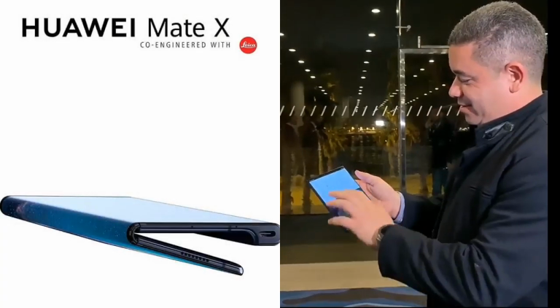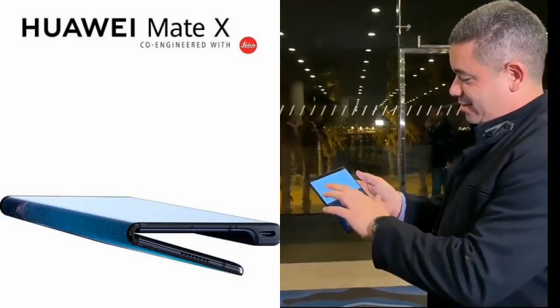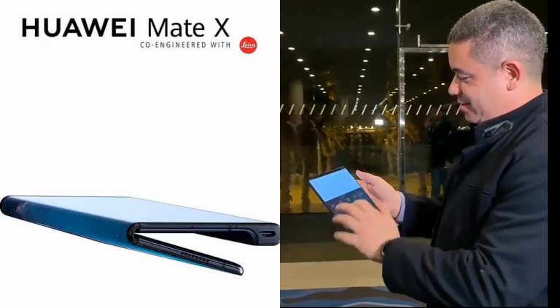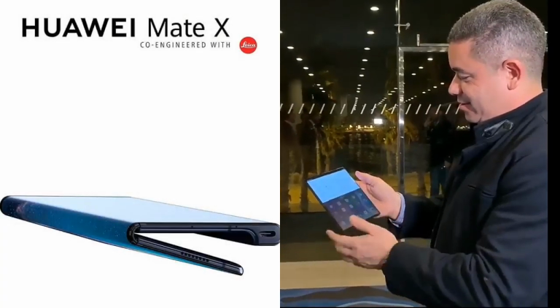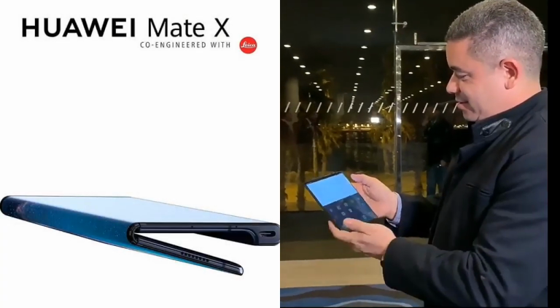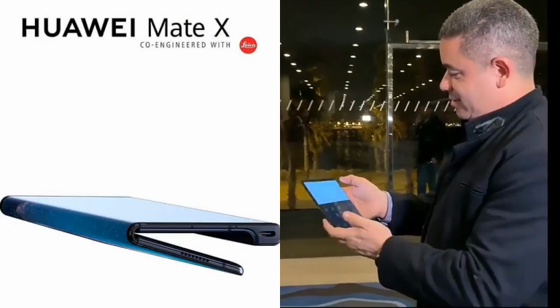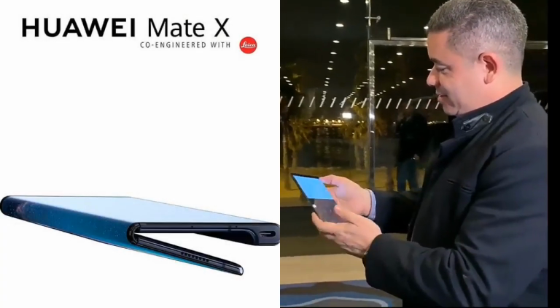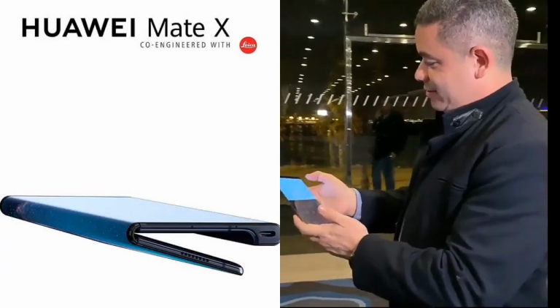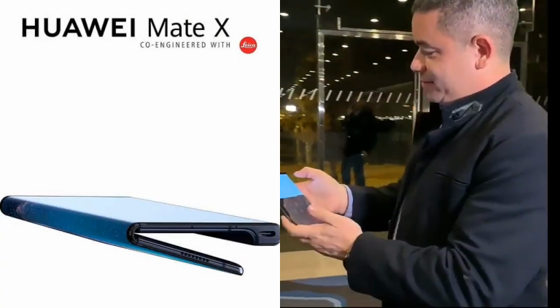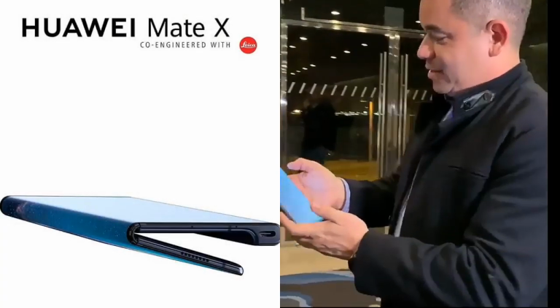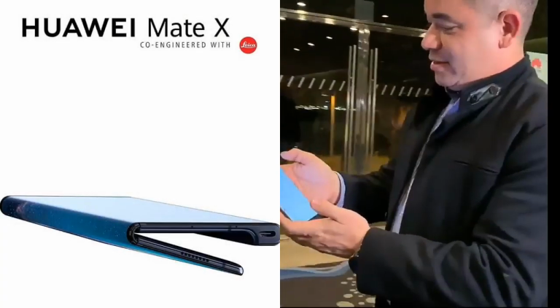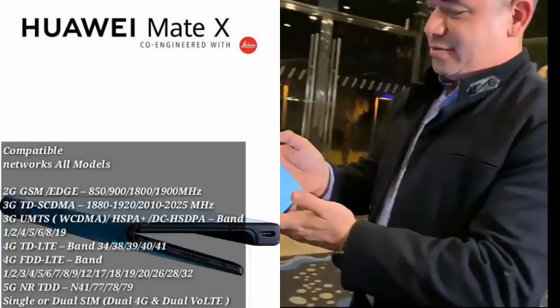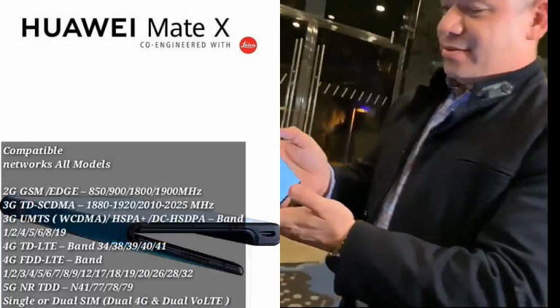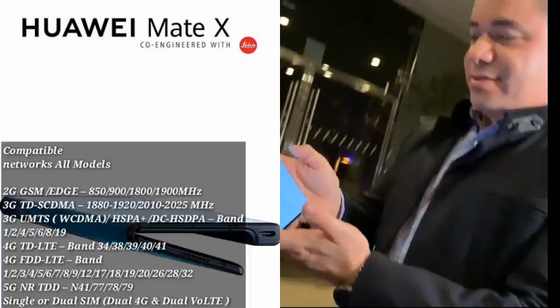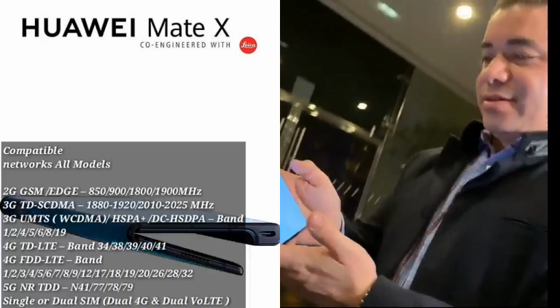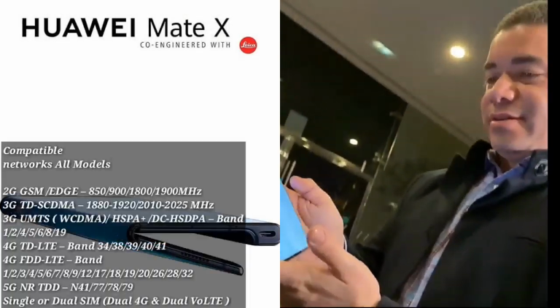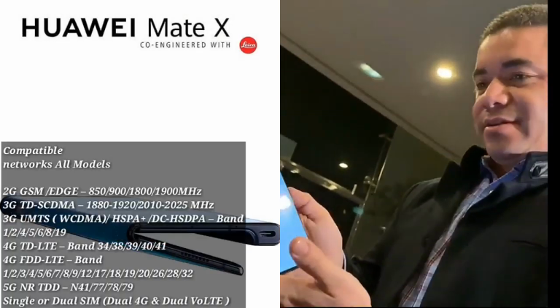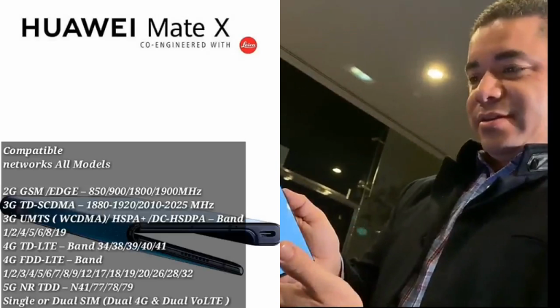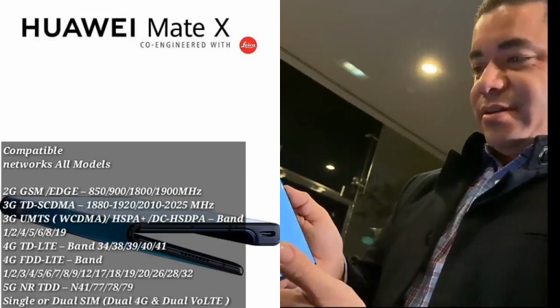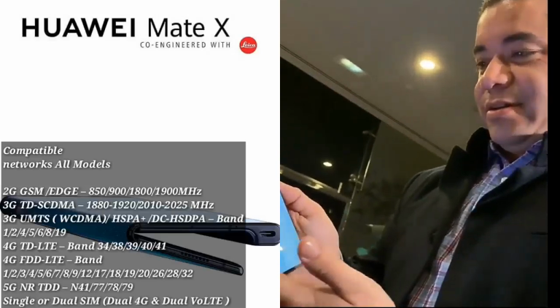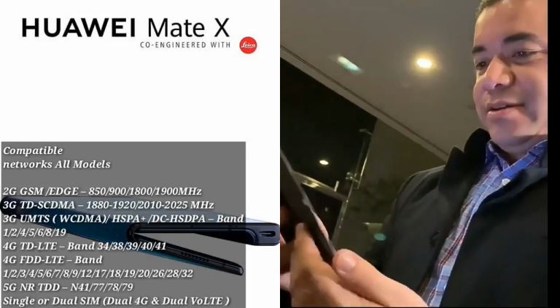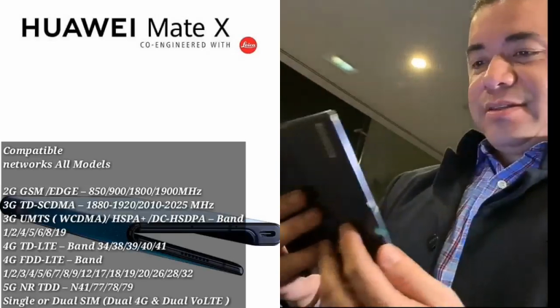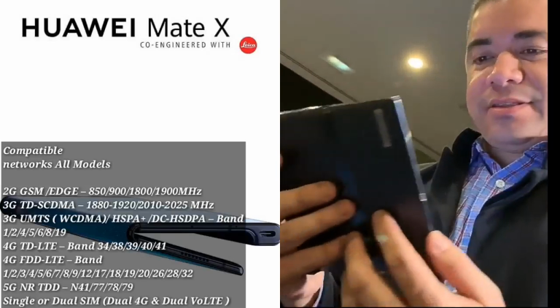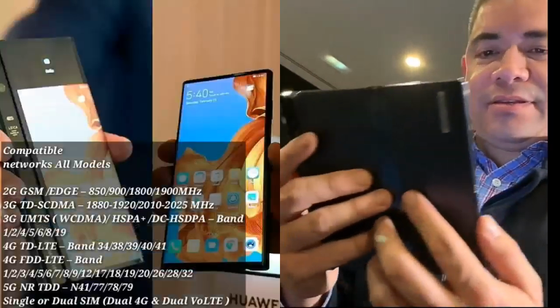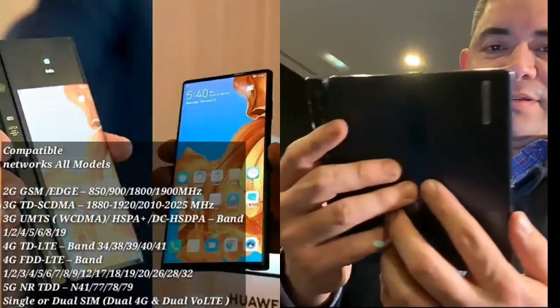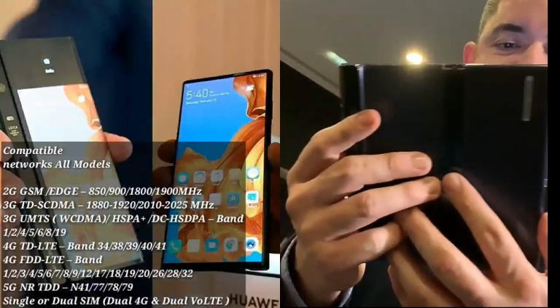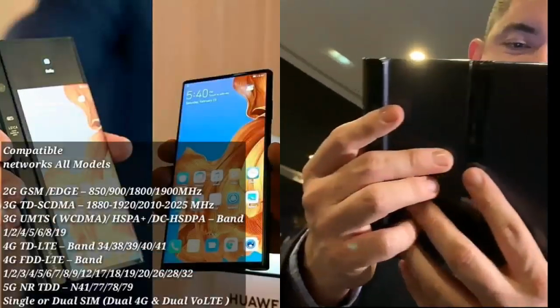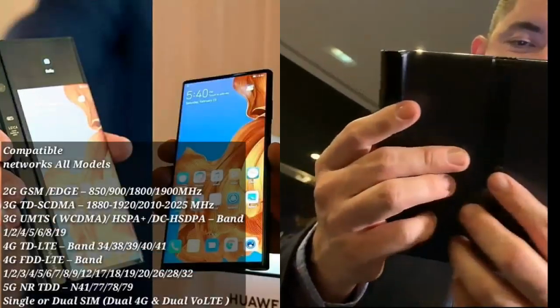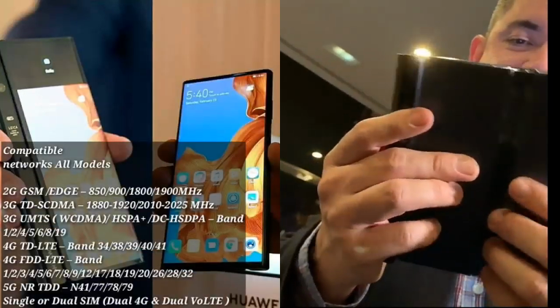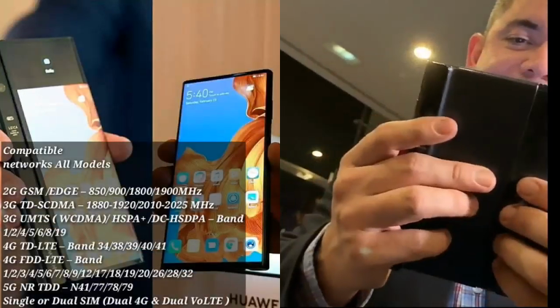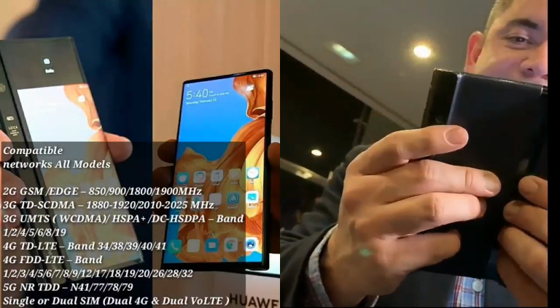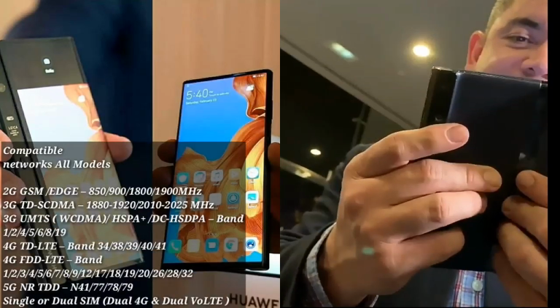The phone also supports 2G, 3G, 4G, and 5G connectivity.